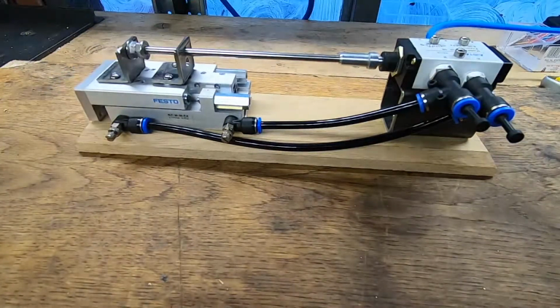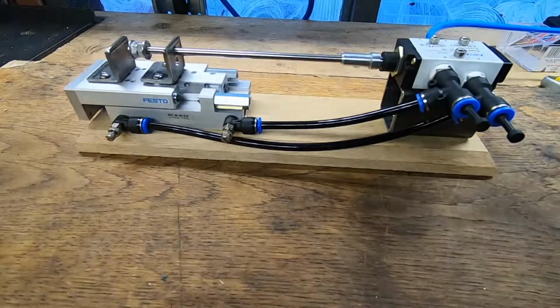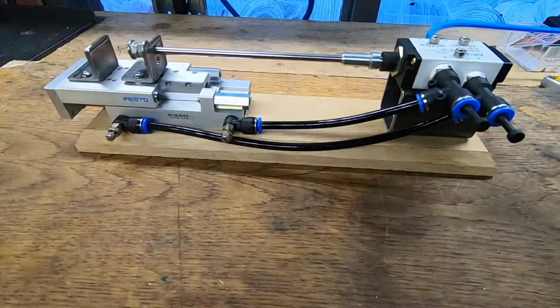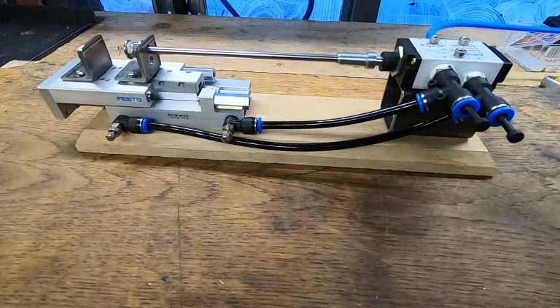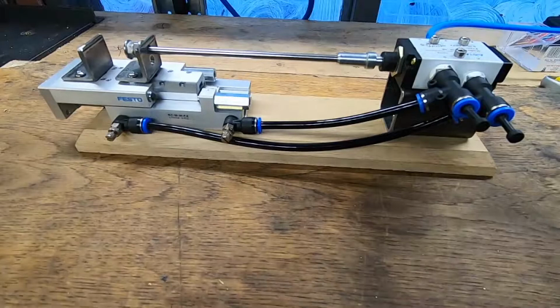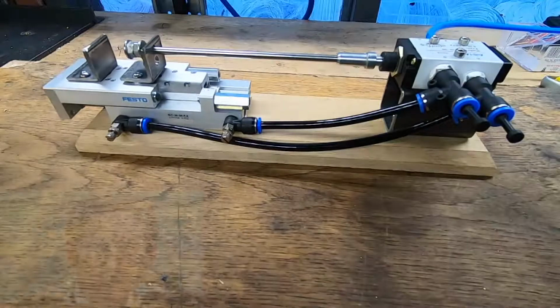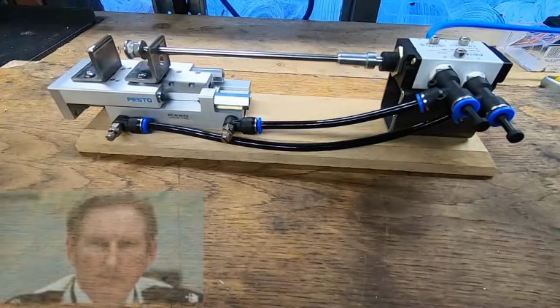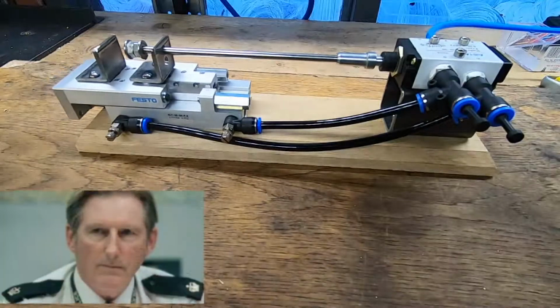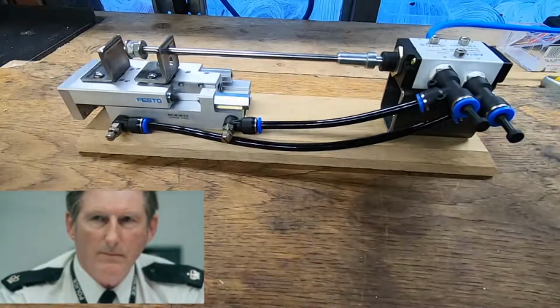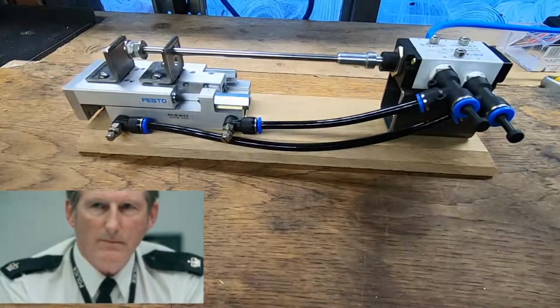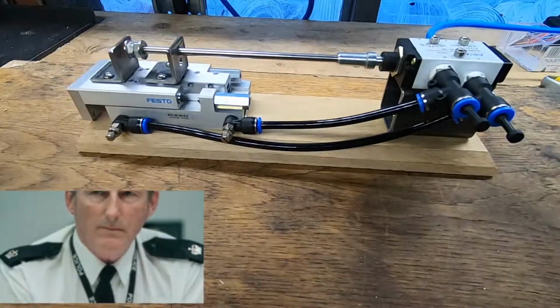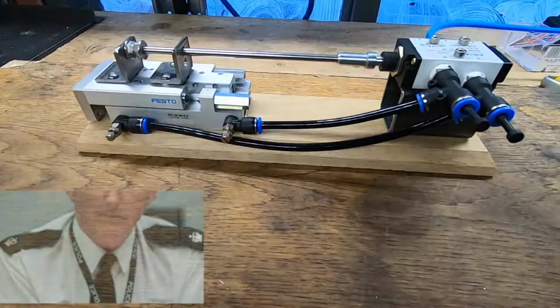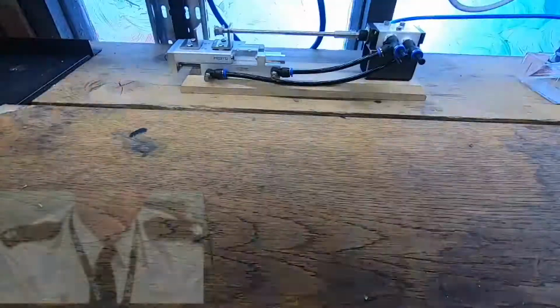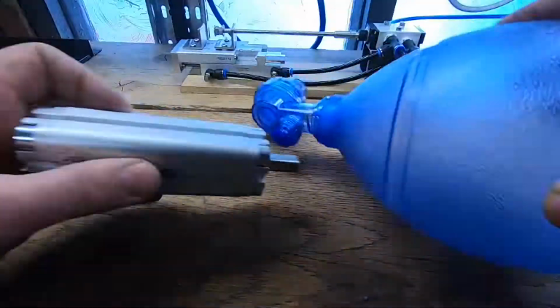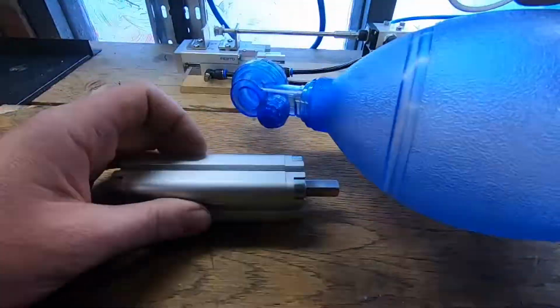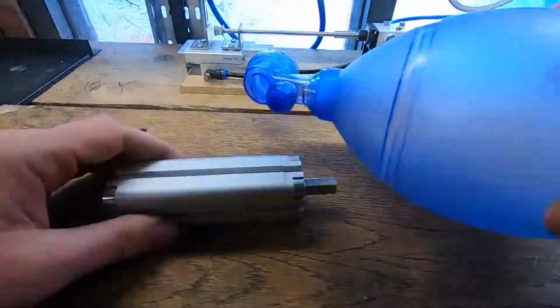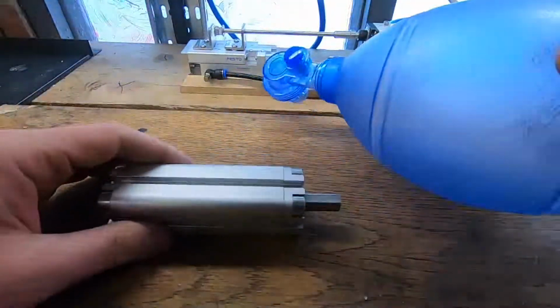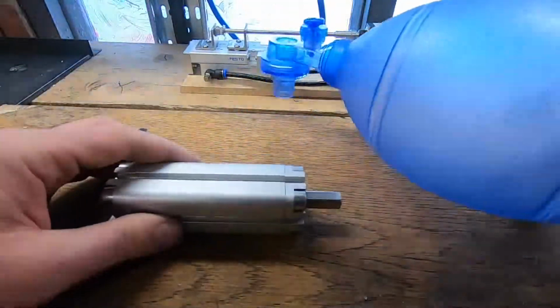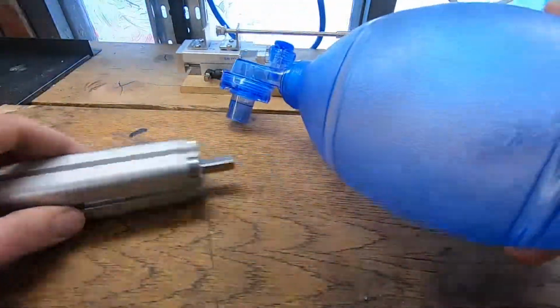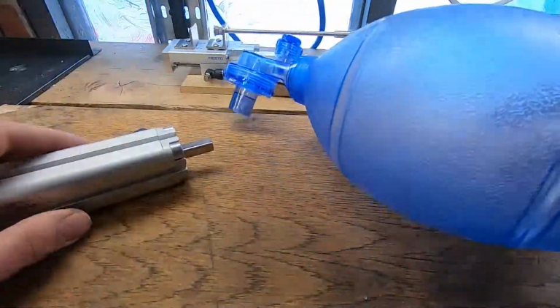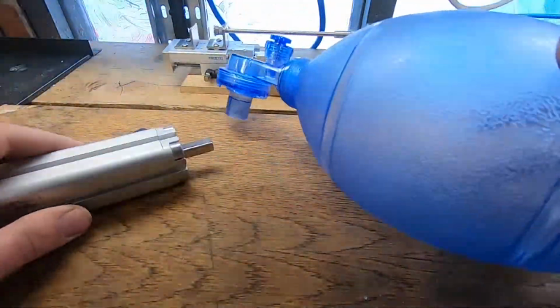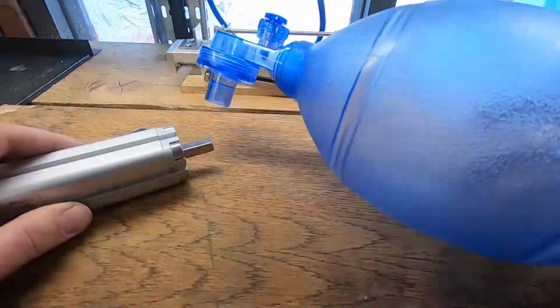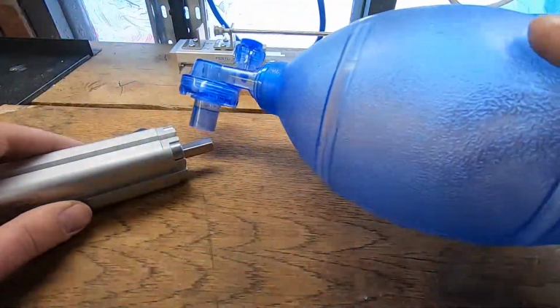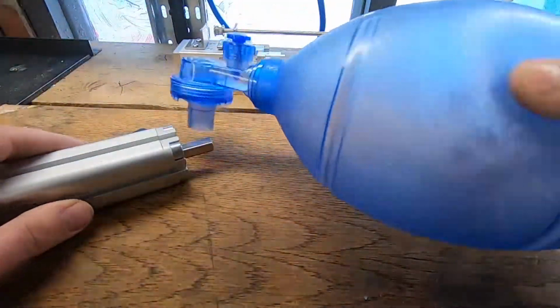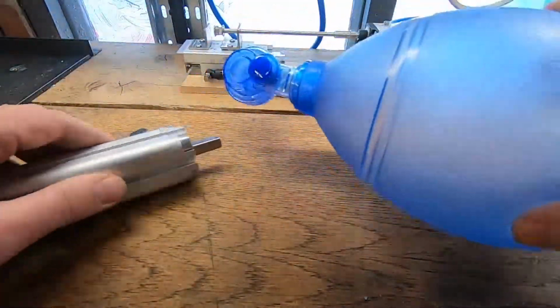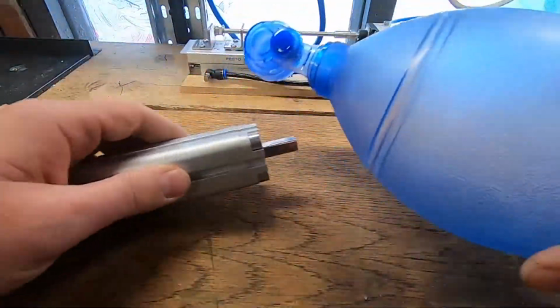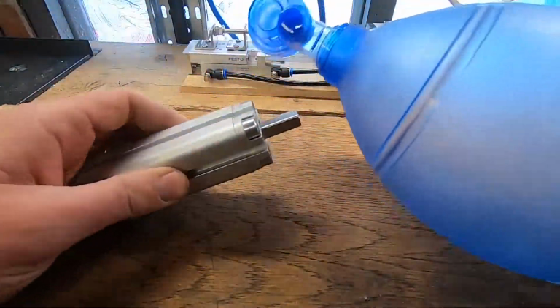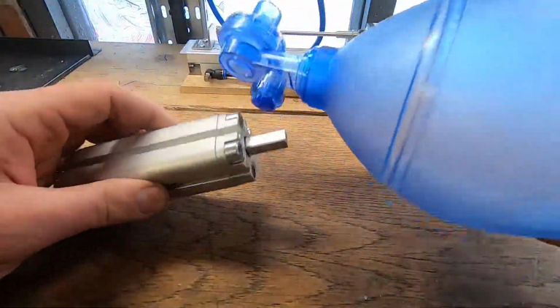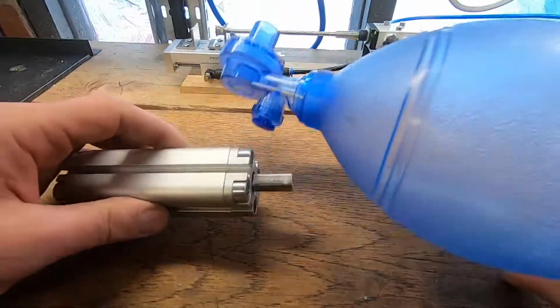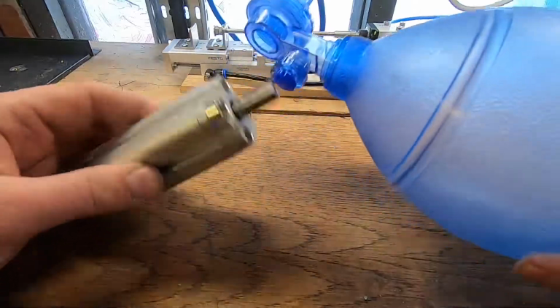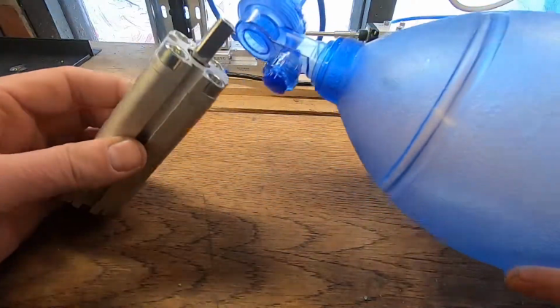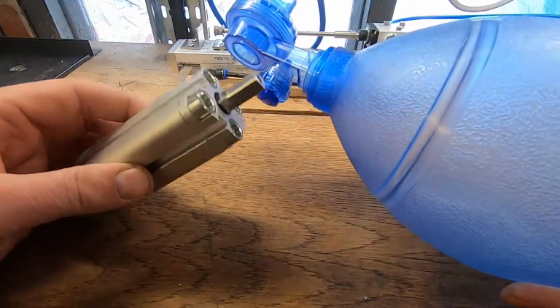Next up we're going to make a cradle and a frame to hold these two.